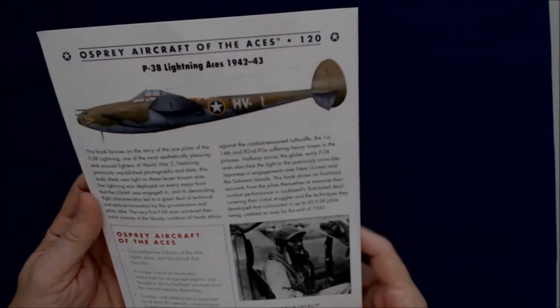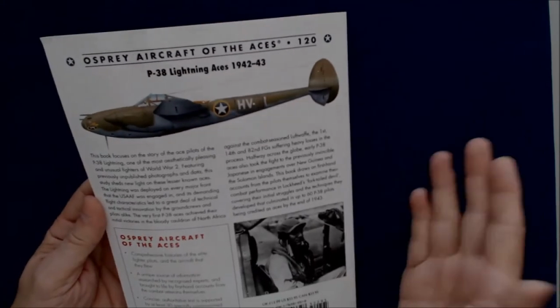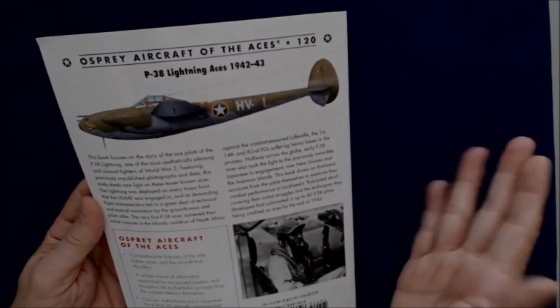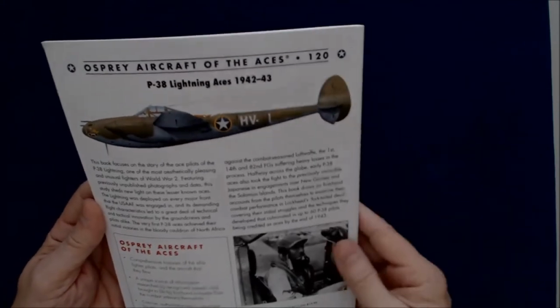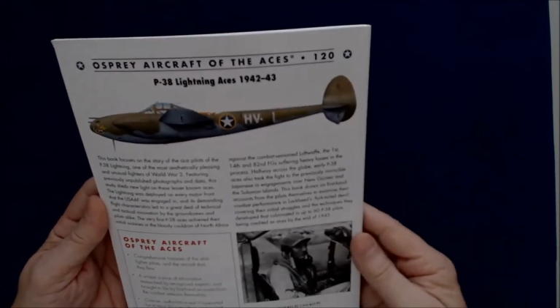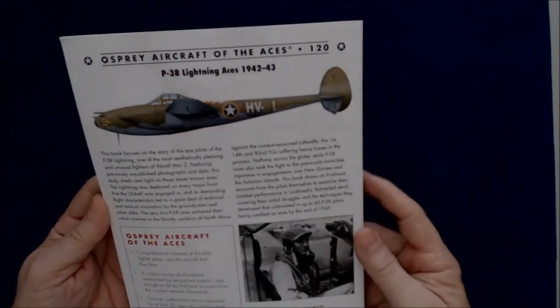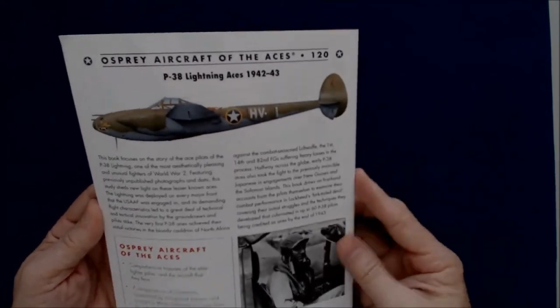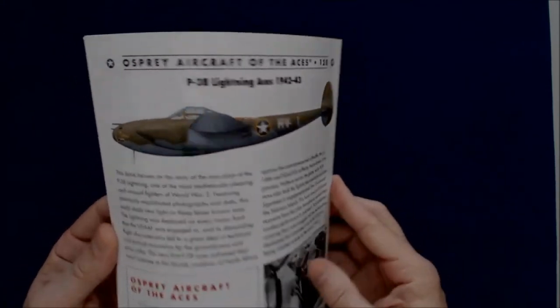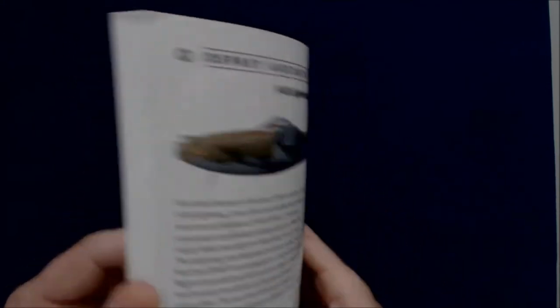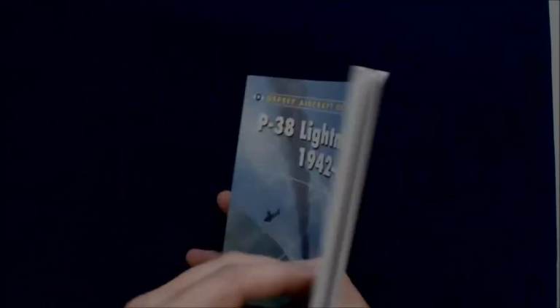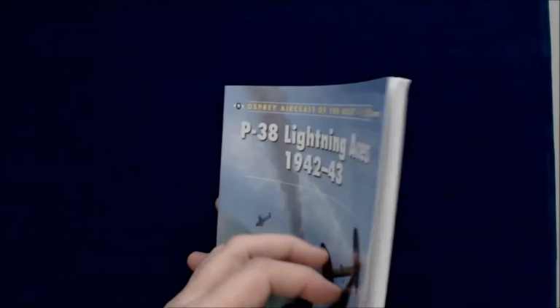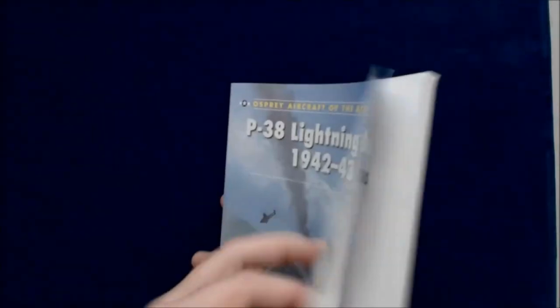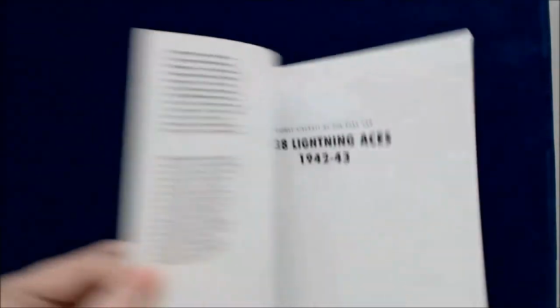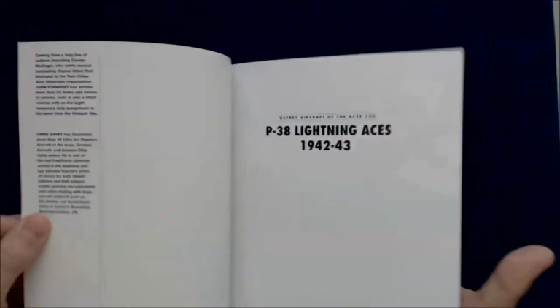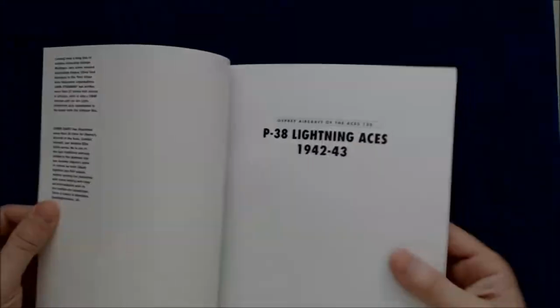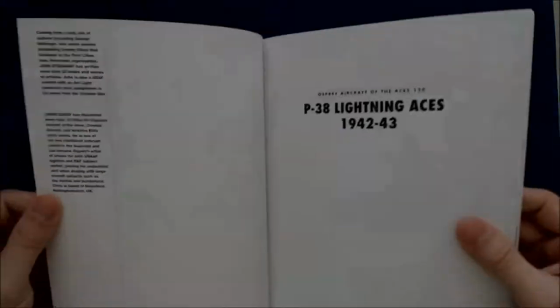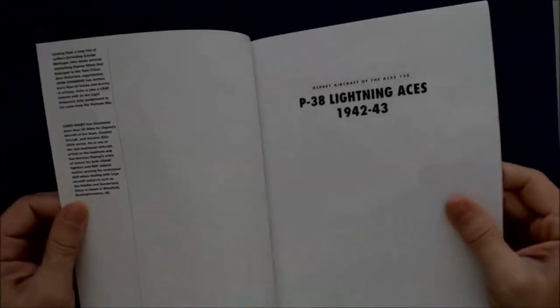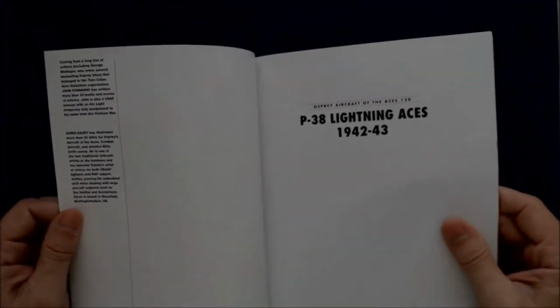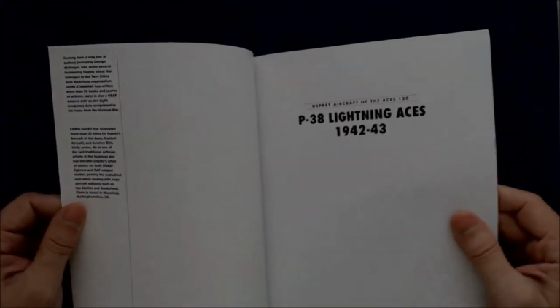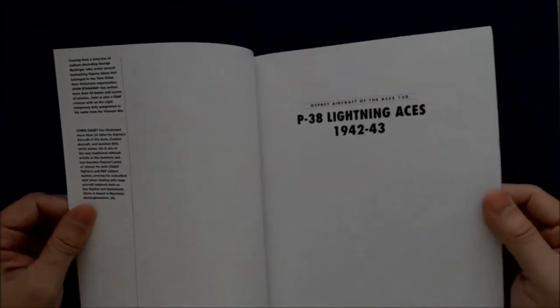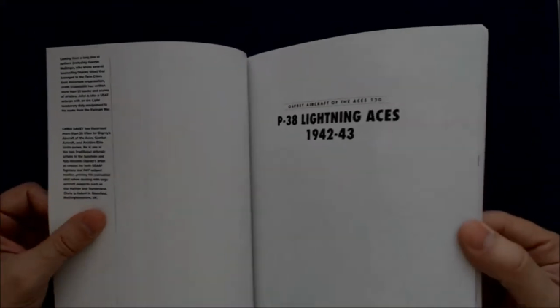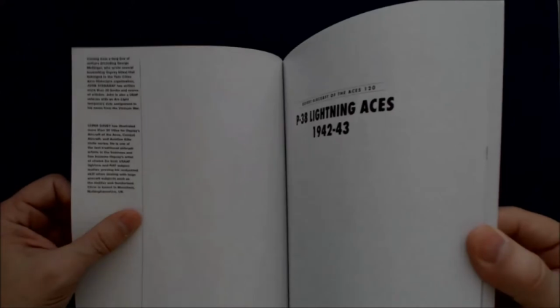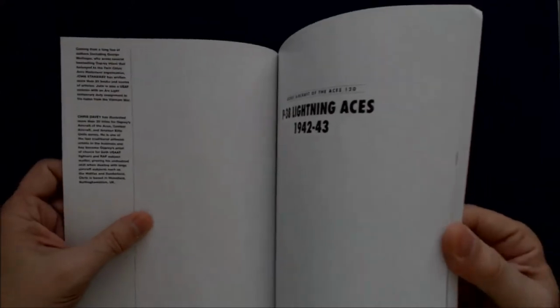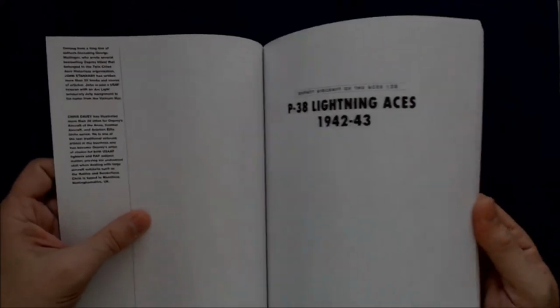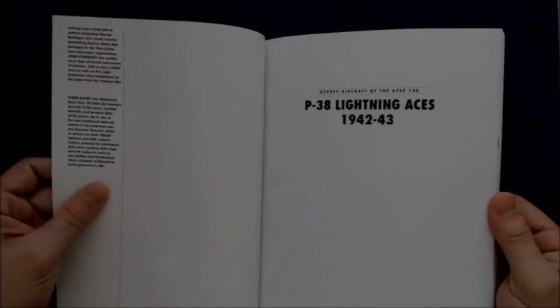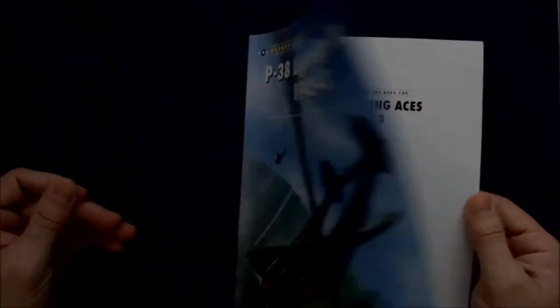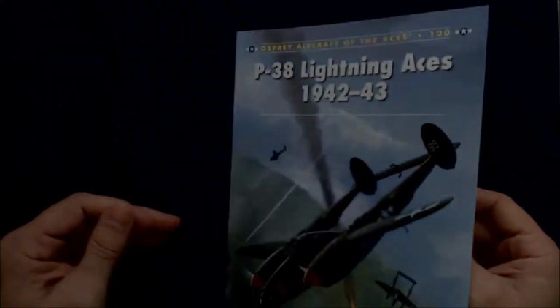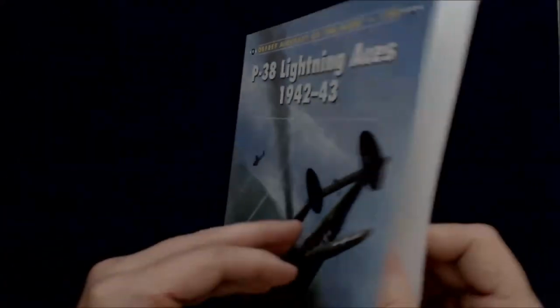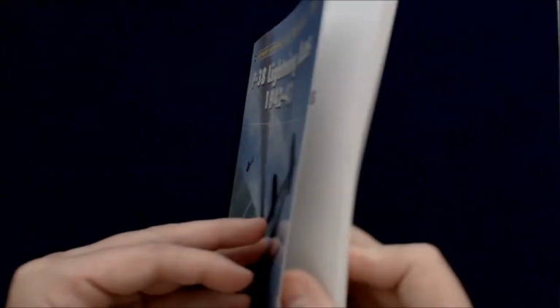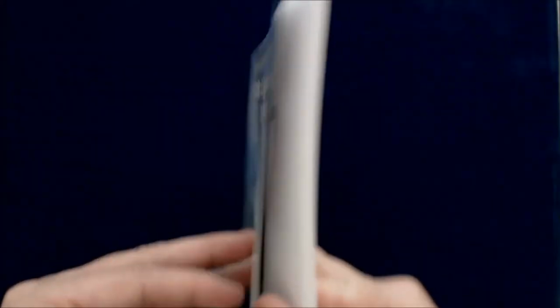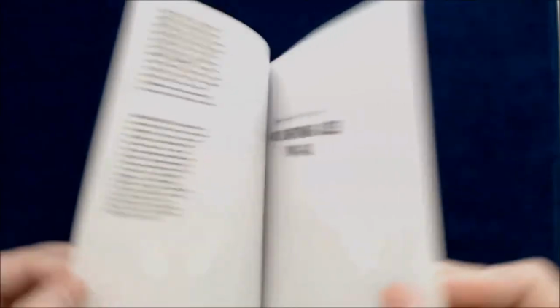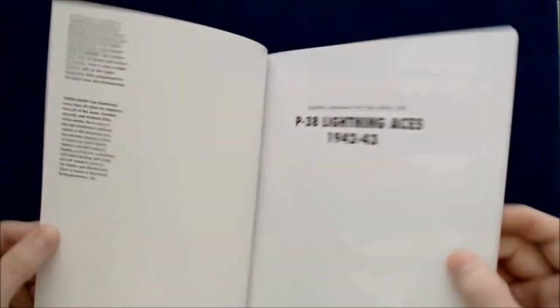Of course you can find them online for a little less, as well as from your online retailers, and so forth and so on.